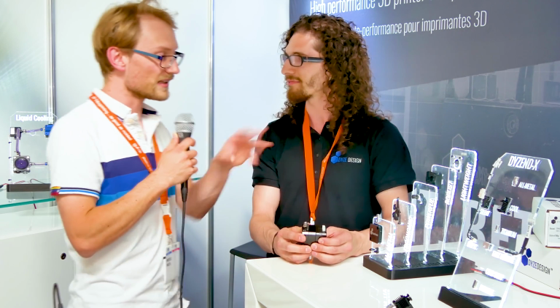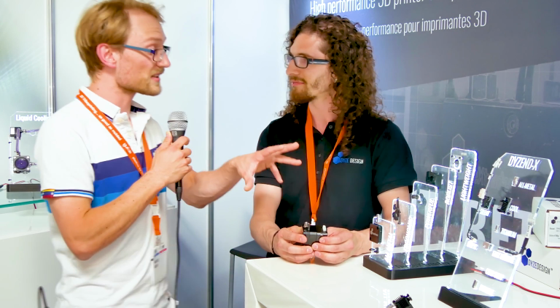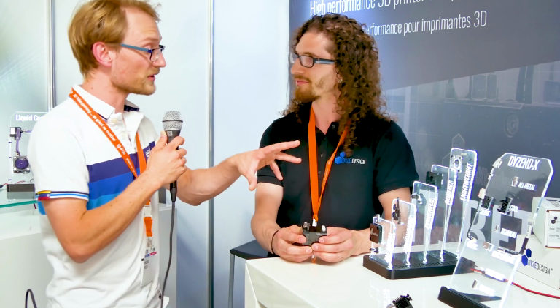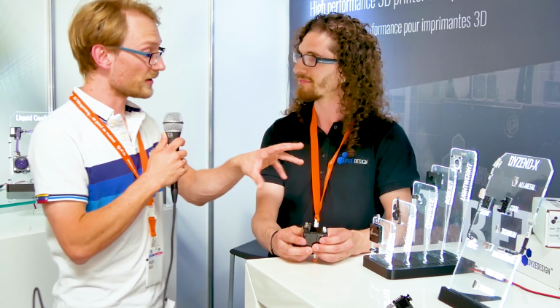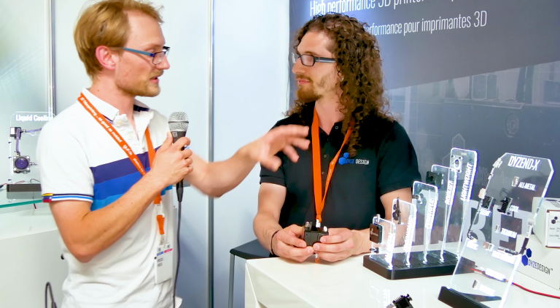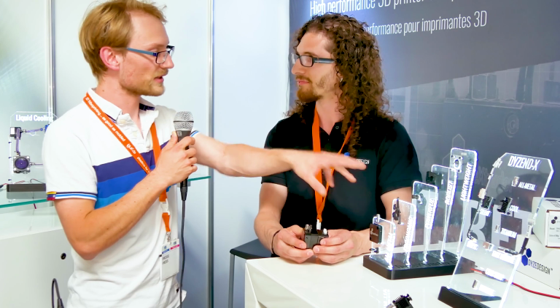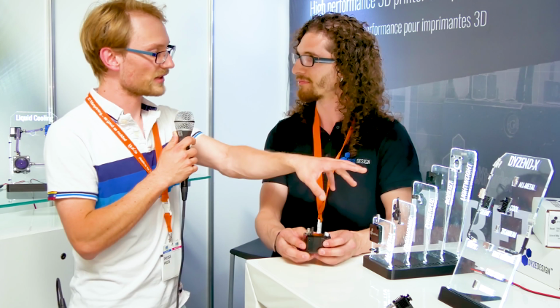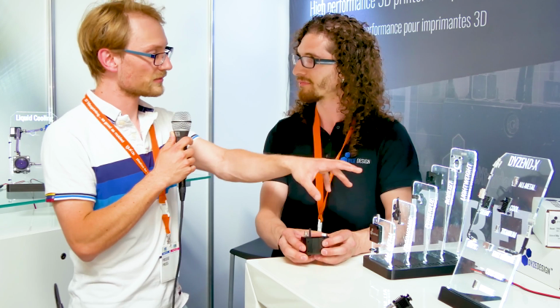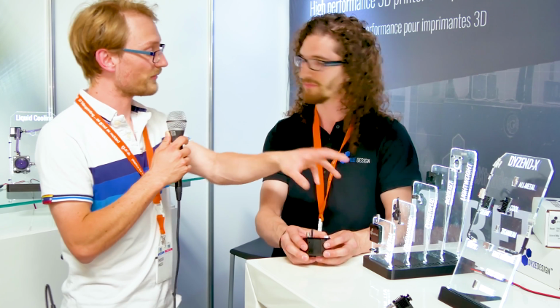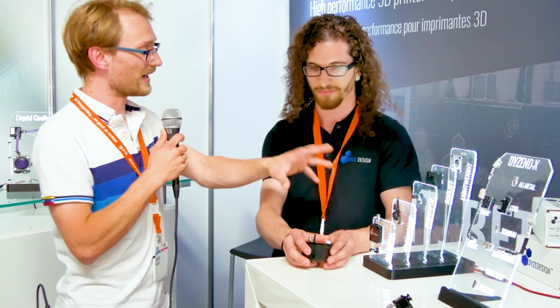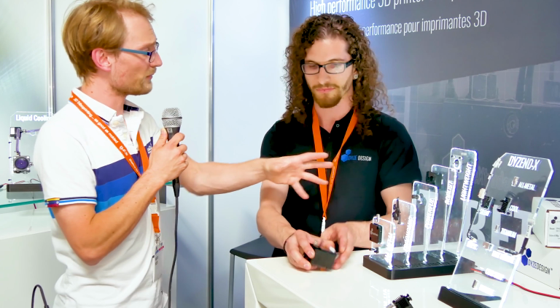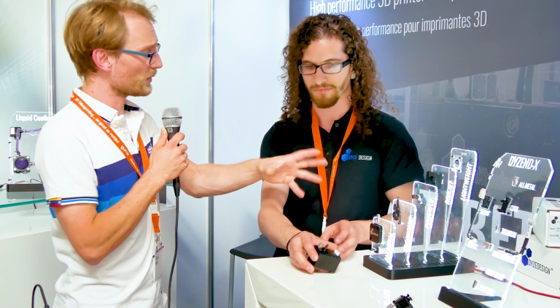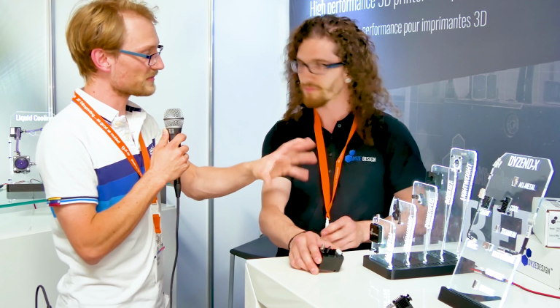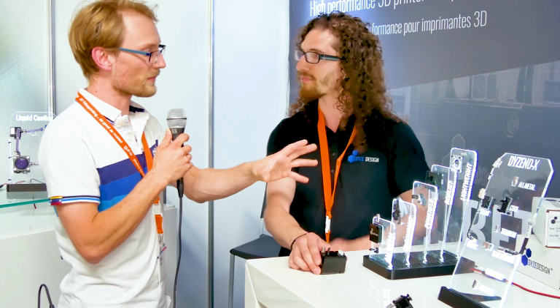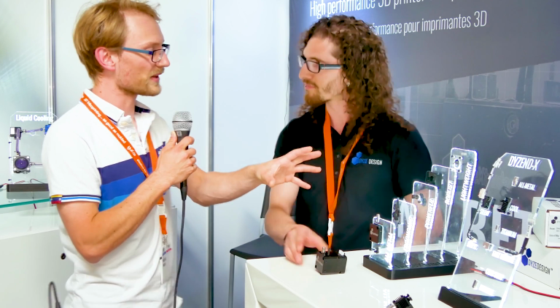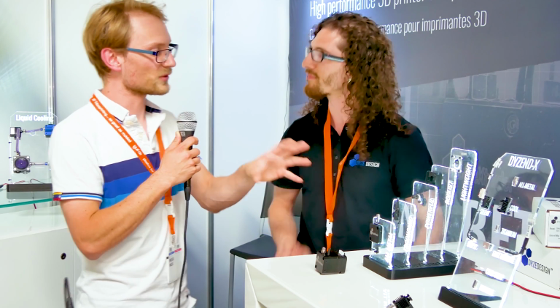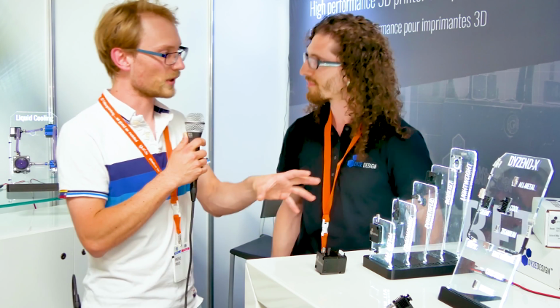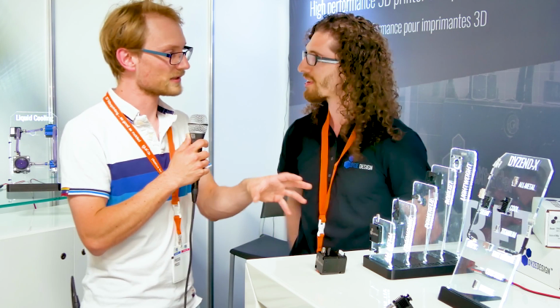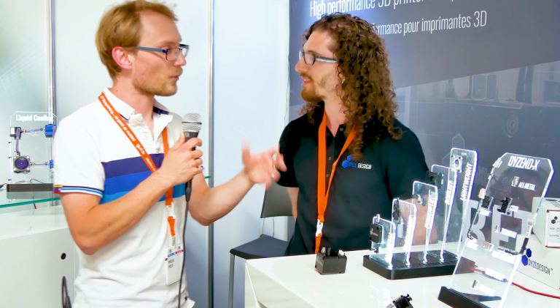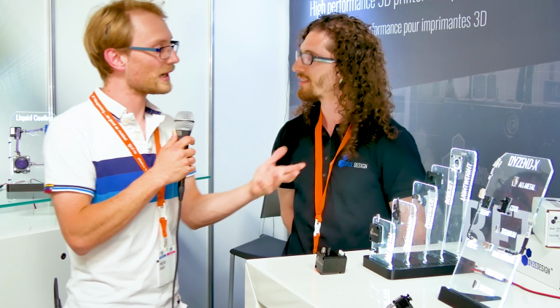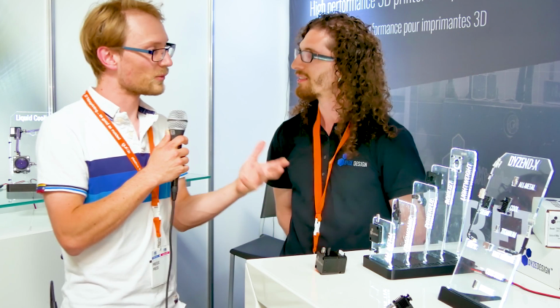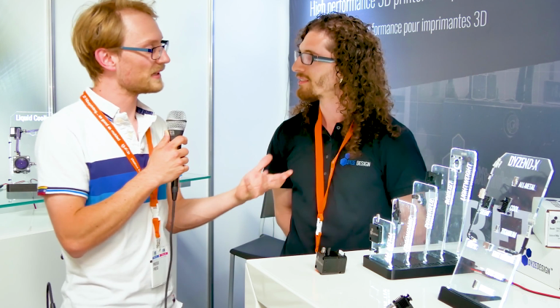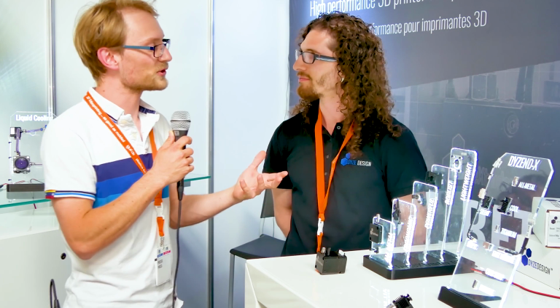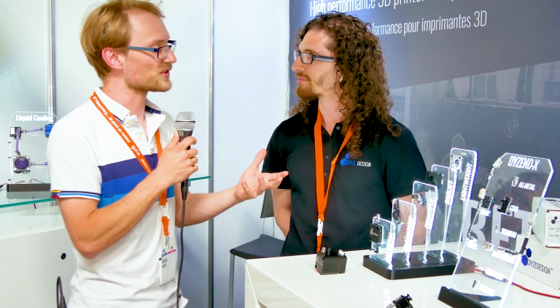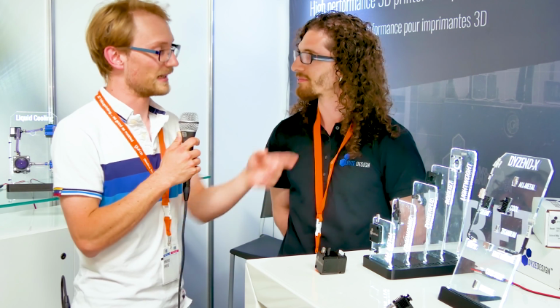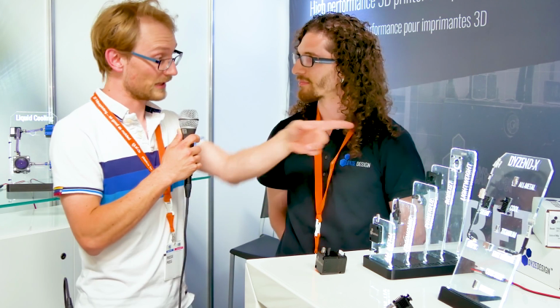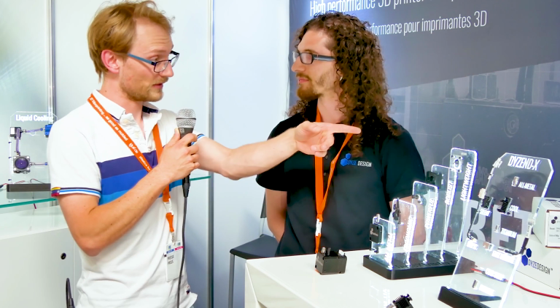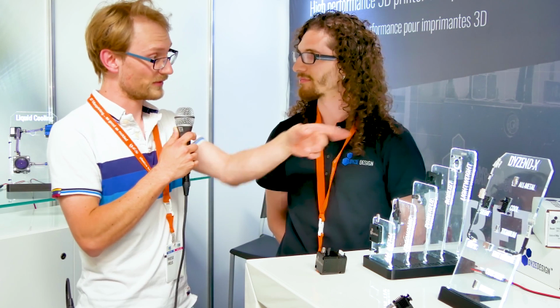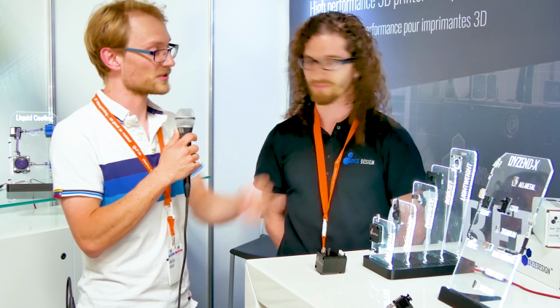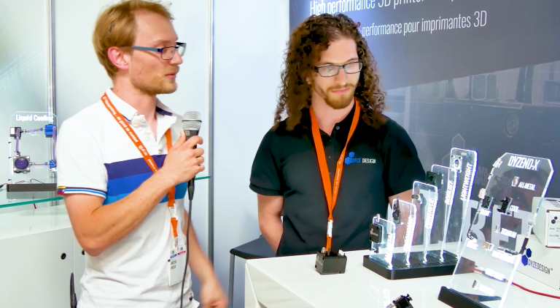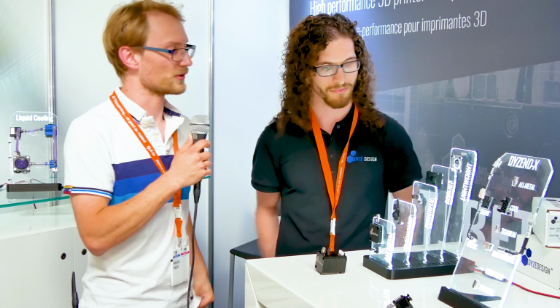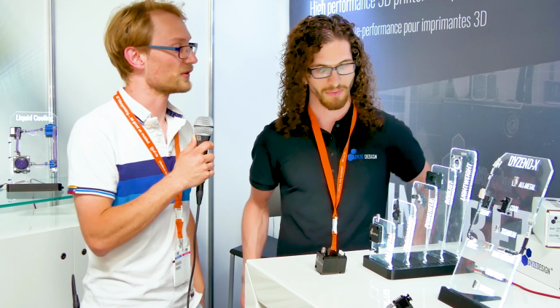It is geared down 5-point-something to 1. Why did you choose that? And you have a fairly small motor too.